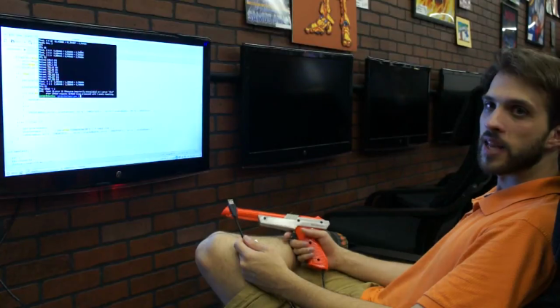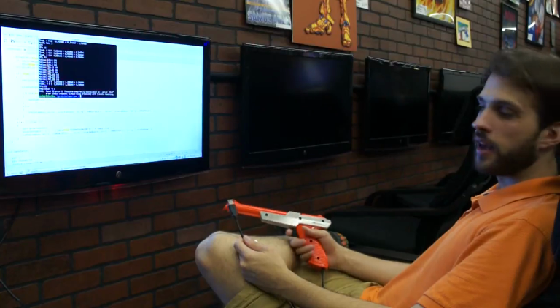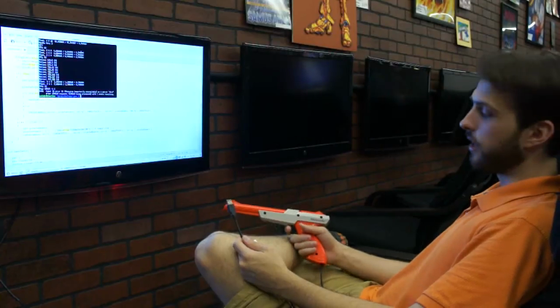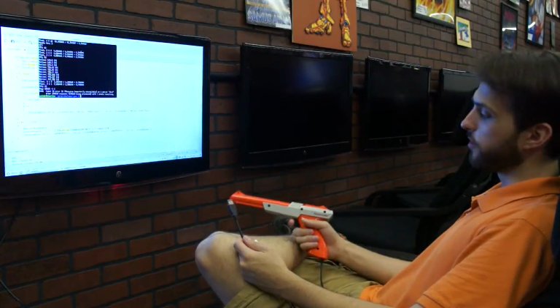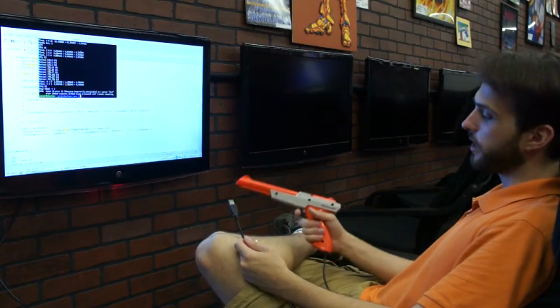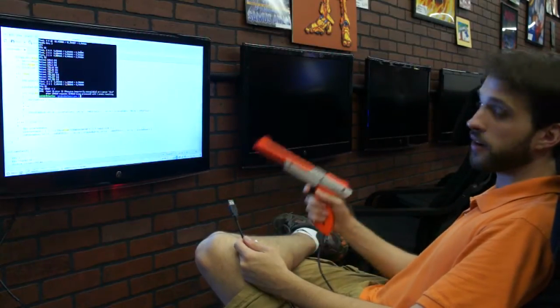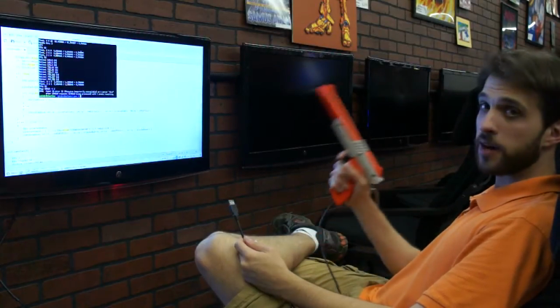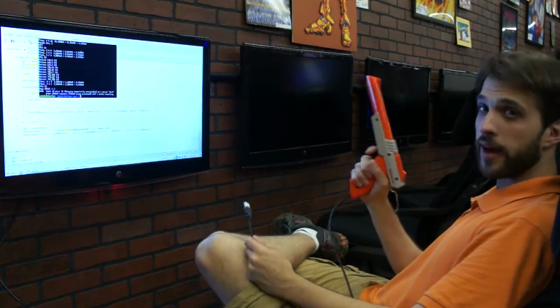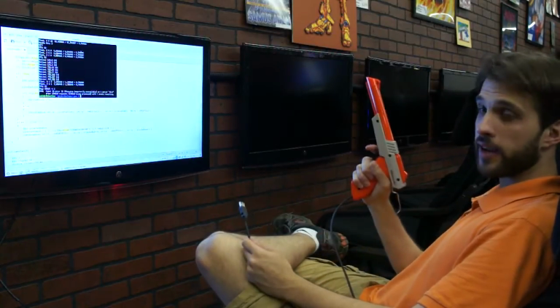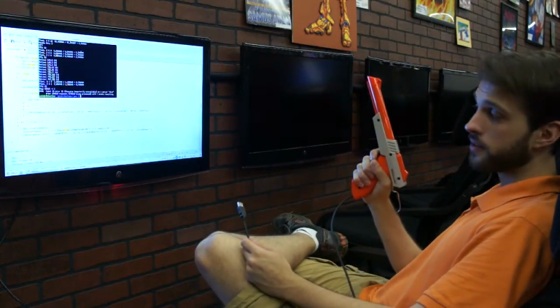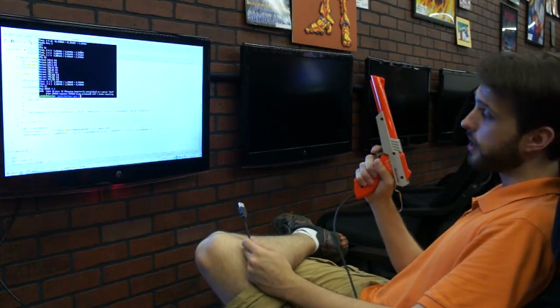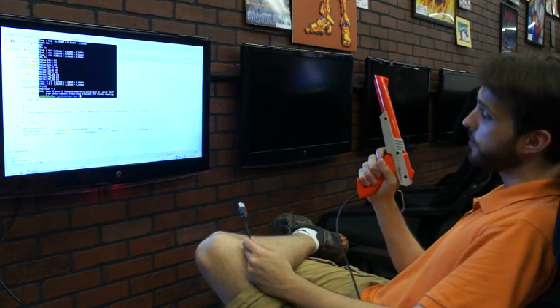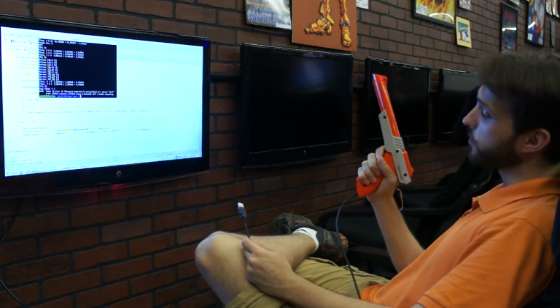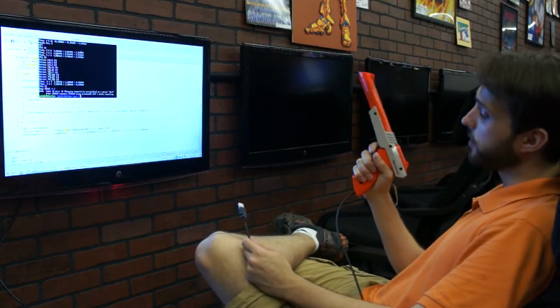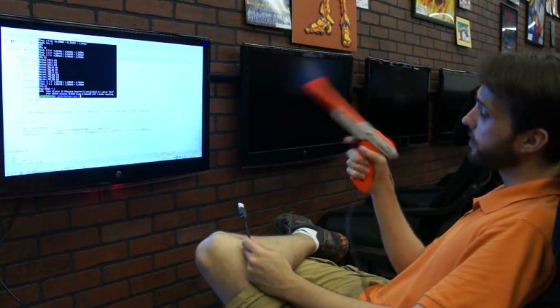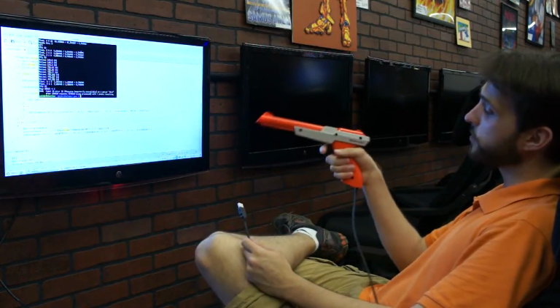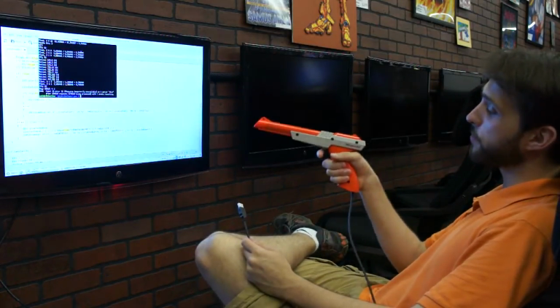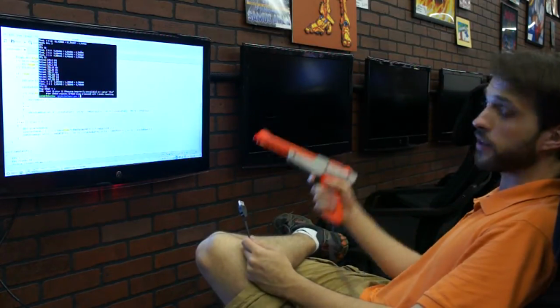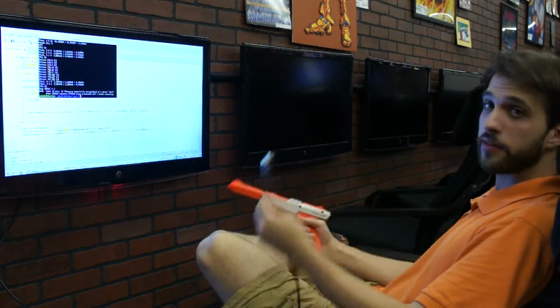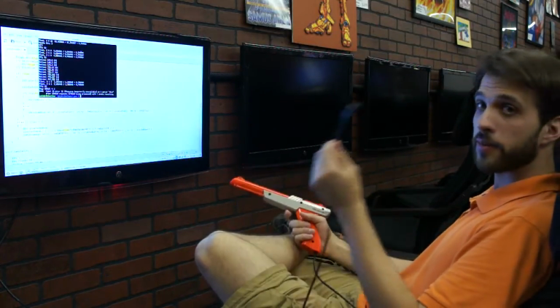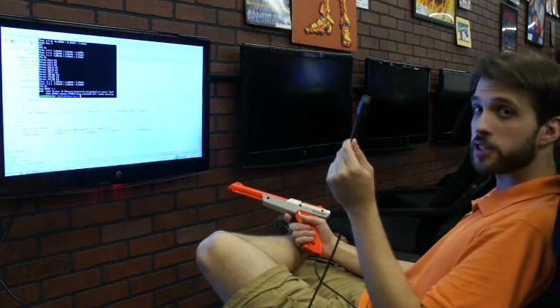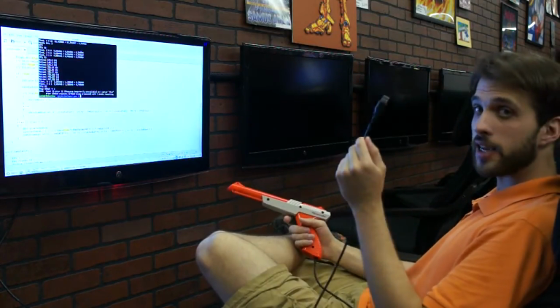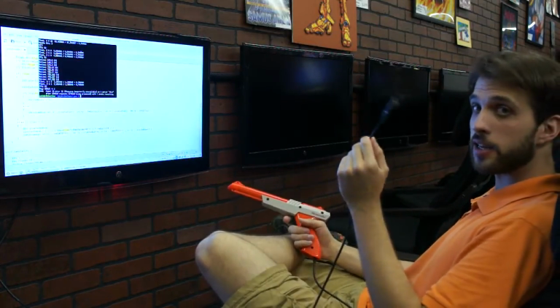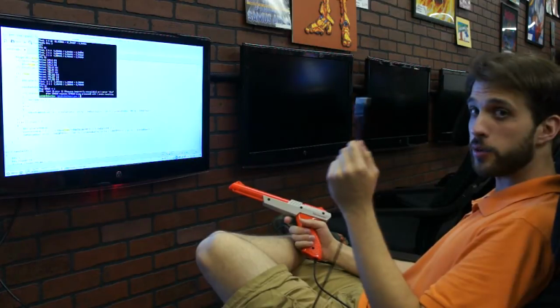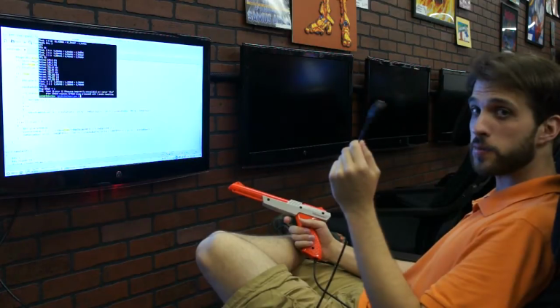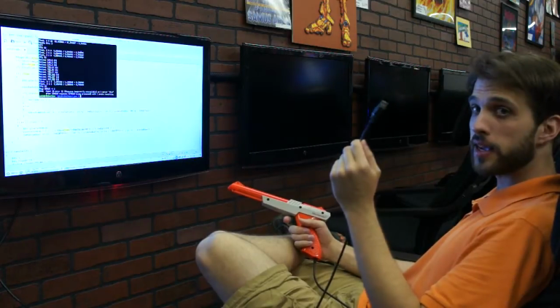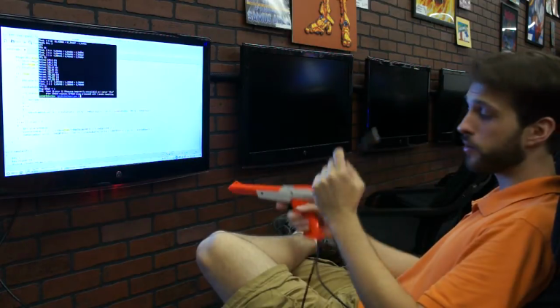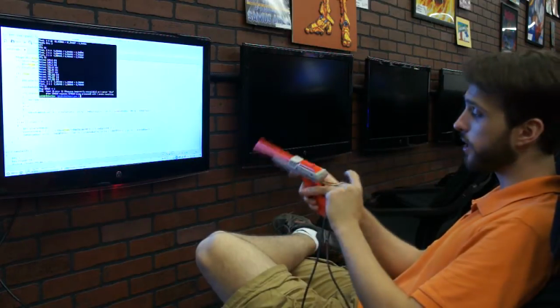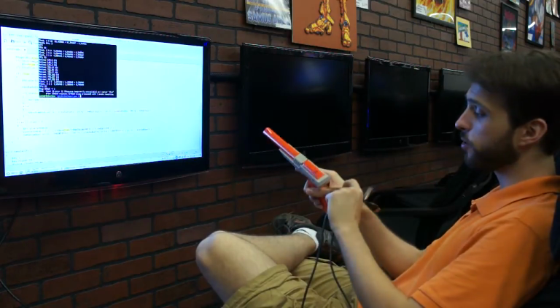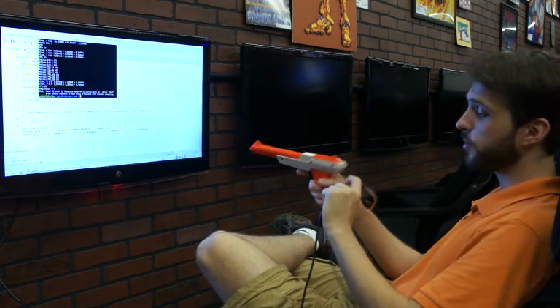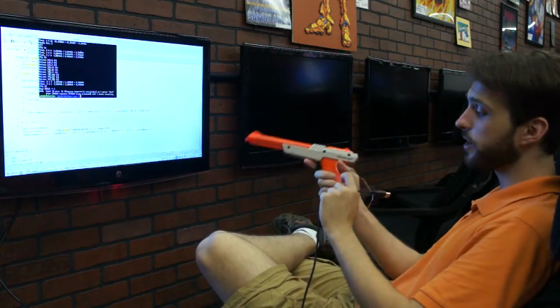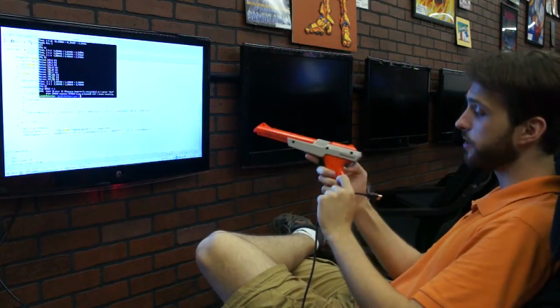Hello Internet, I'm back, and this time it's with a Nintendo Zapper that I have embedded a USB cable and a programming header into.